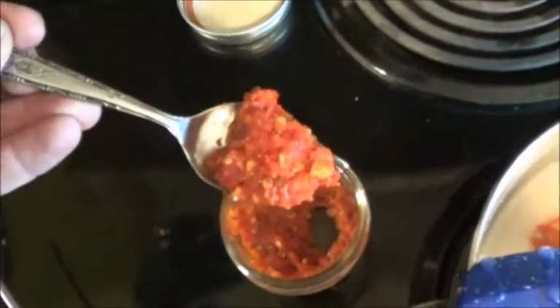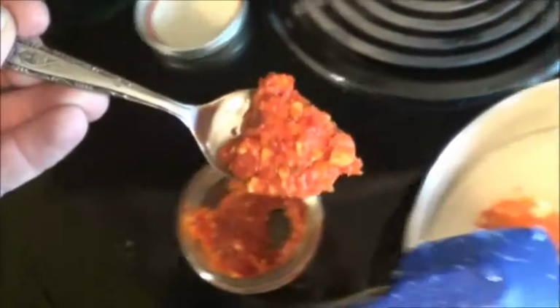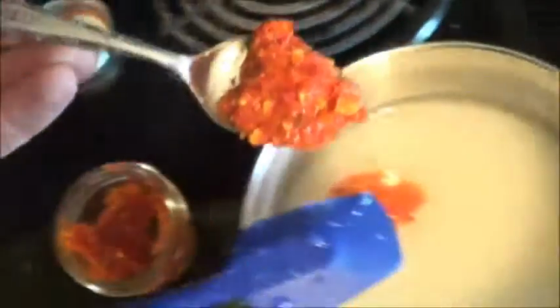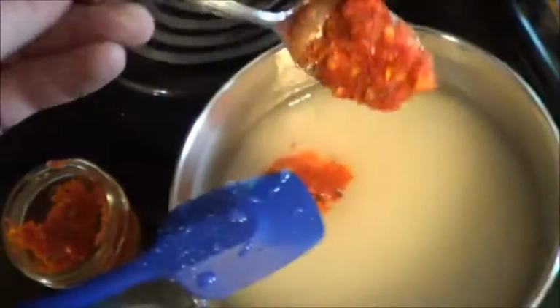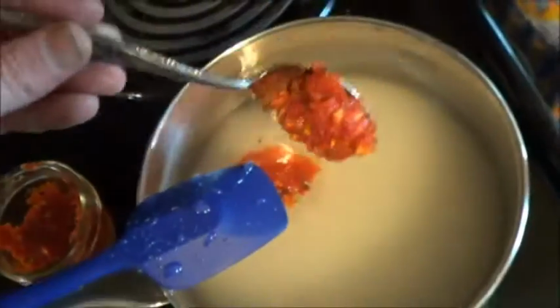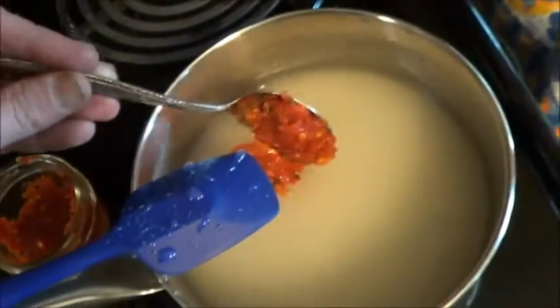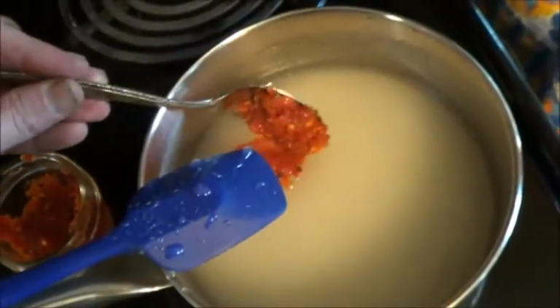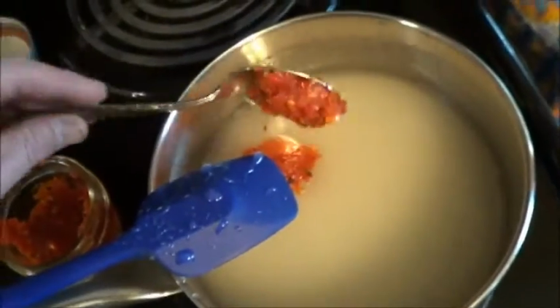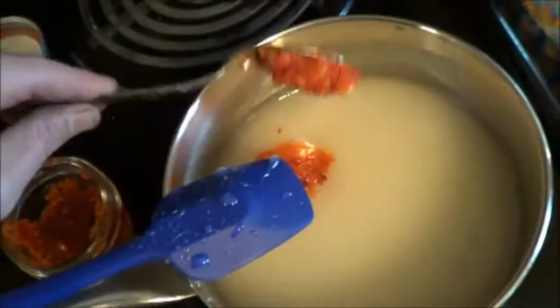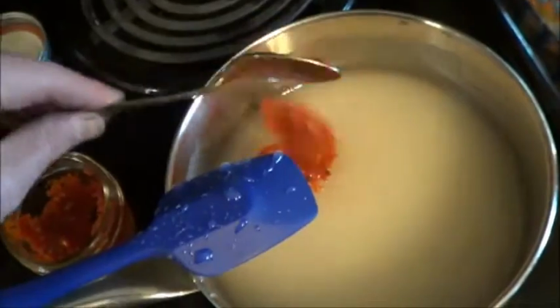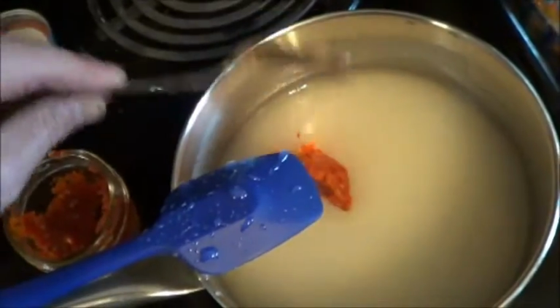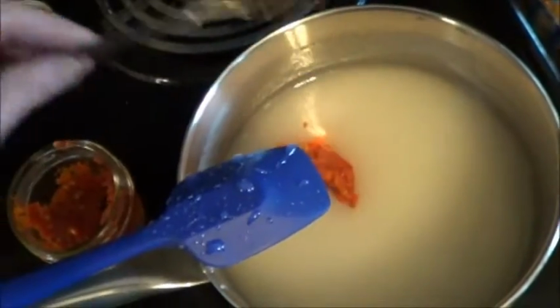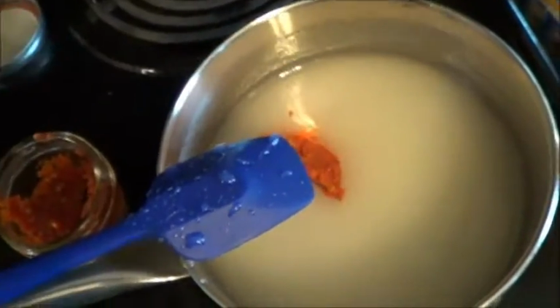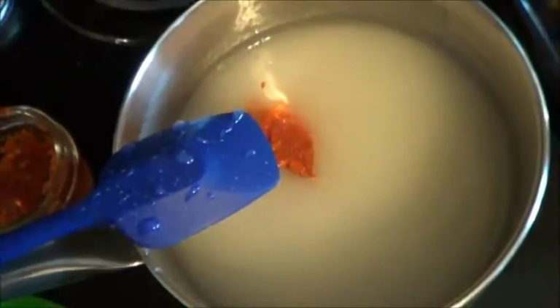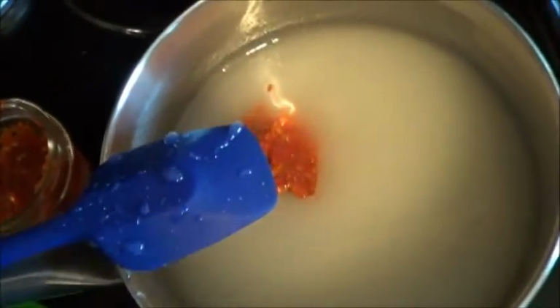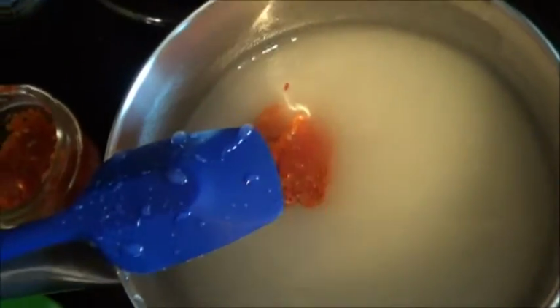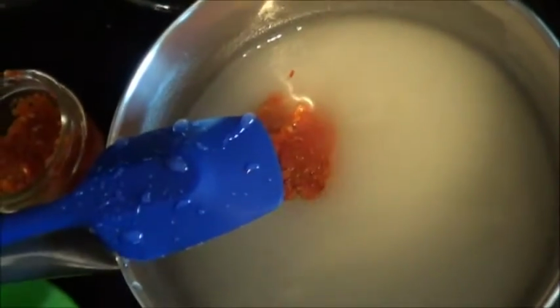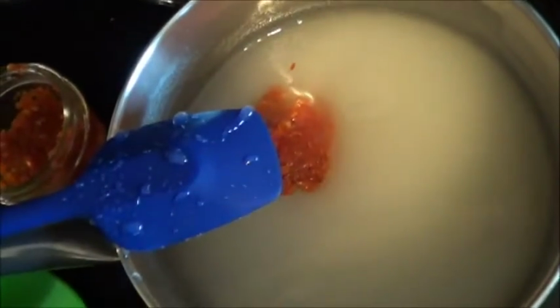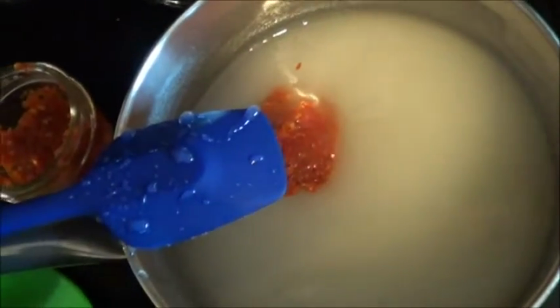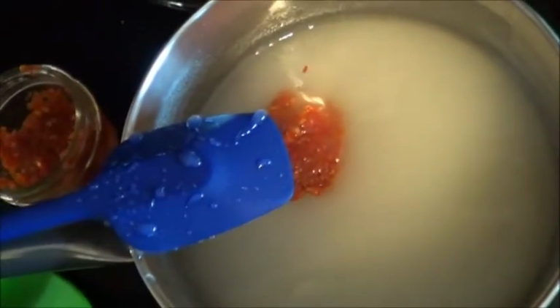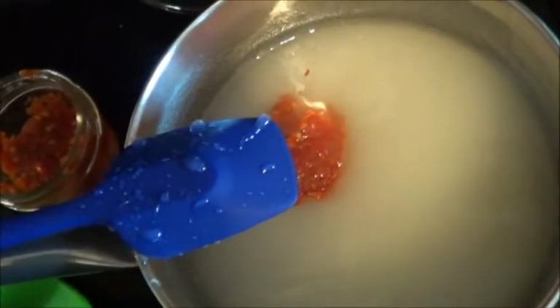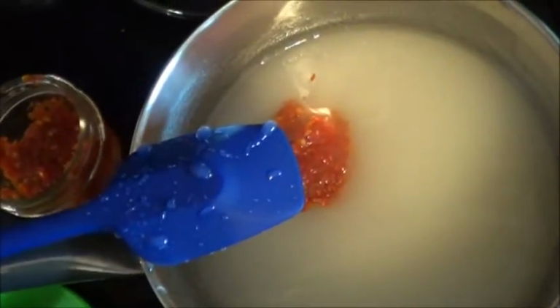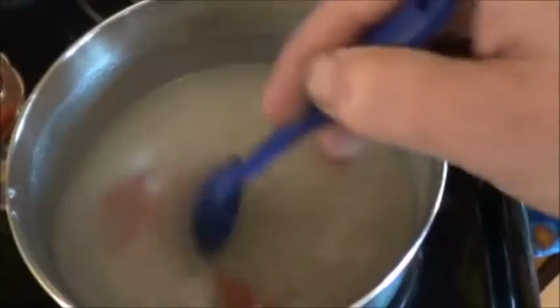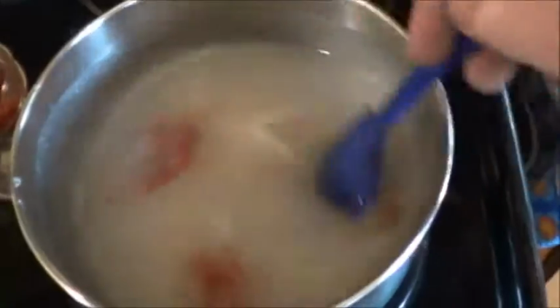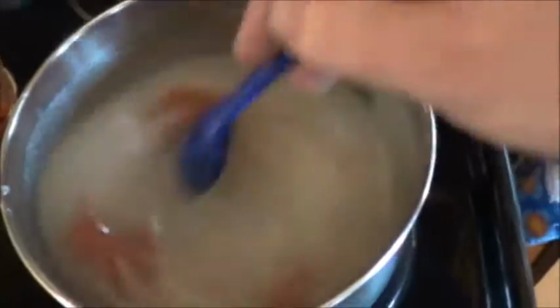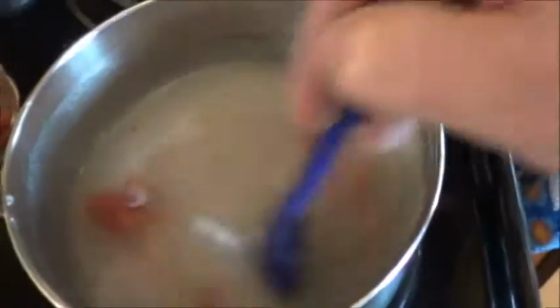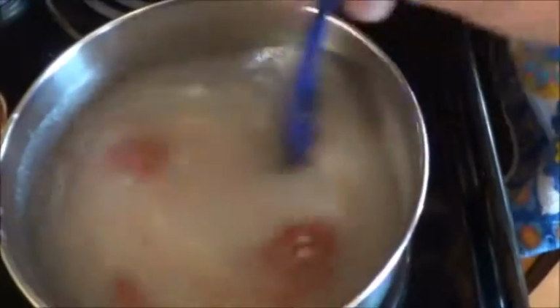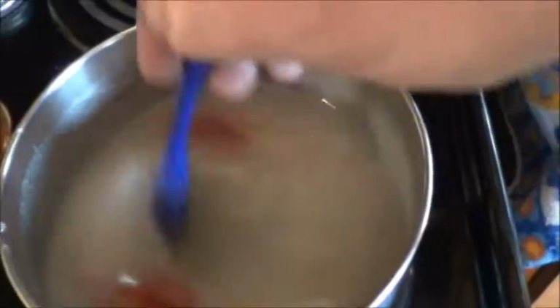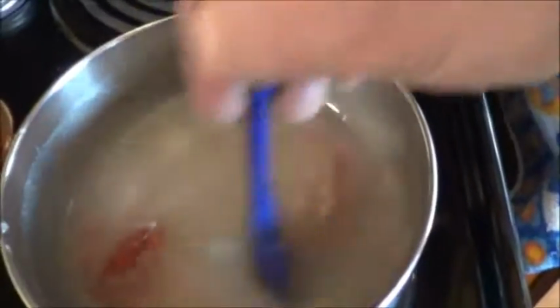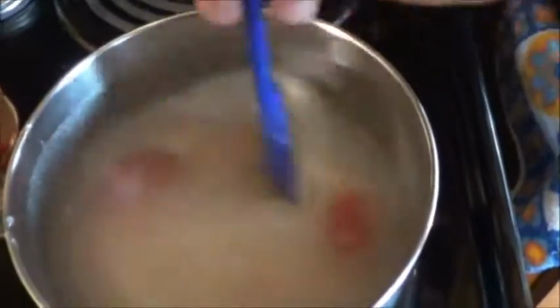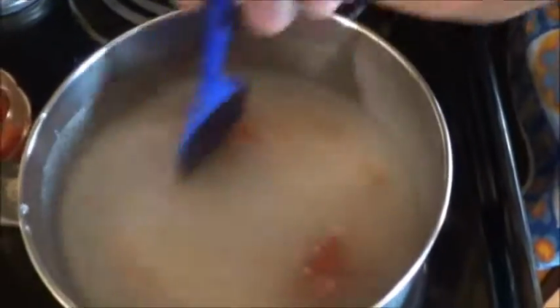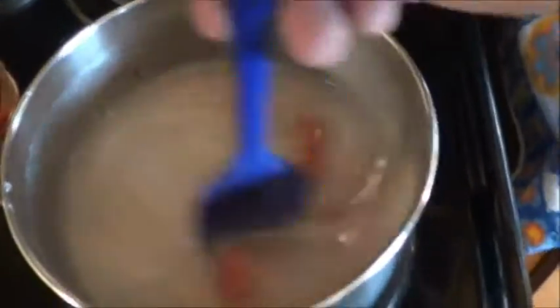One and three quarters, because it didn't really want to come out. I'll call that good — mix it through. Get that all mixed up in there.